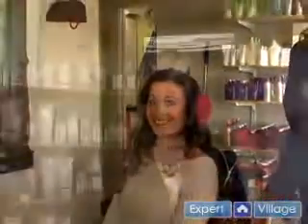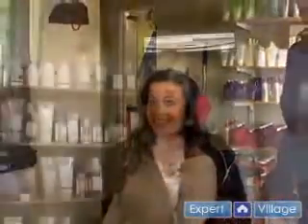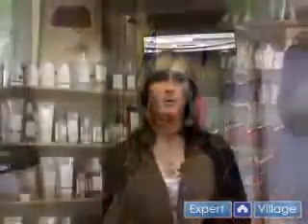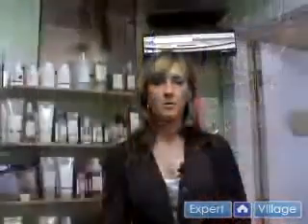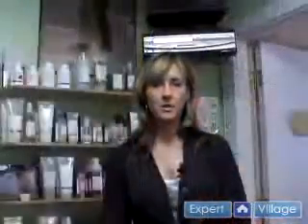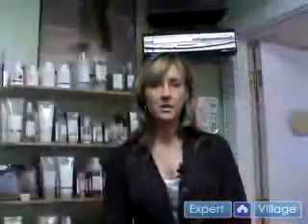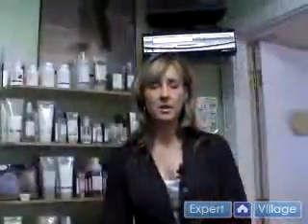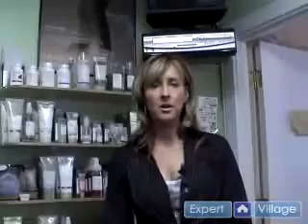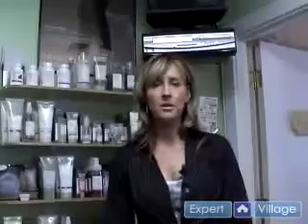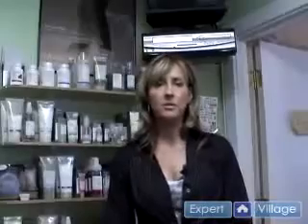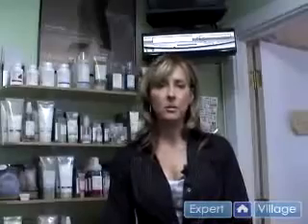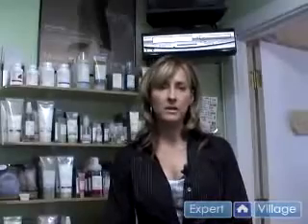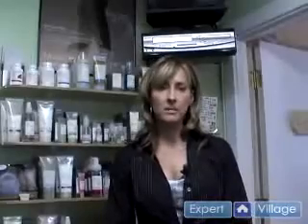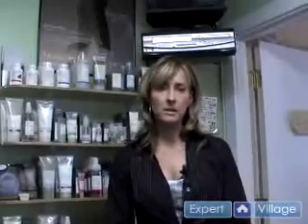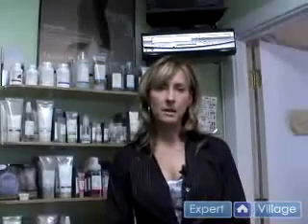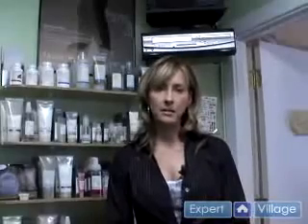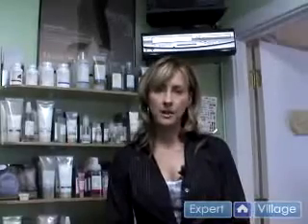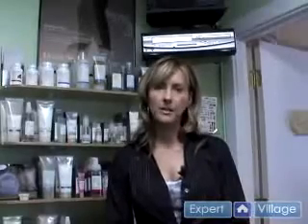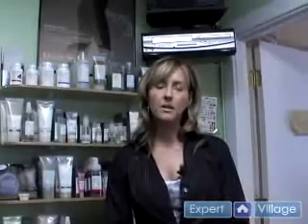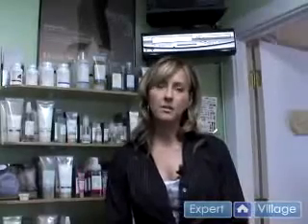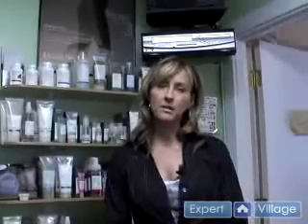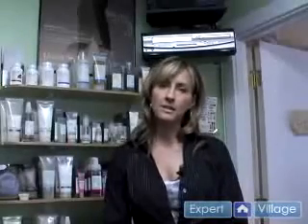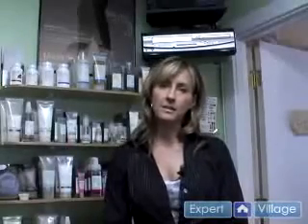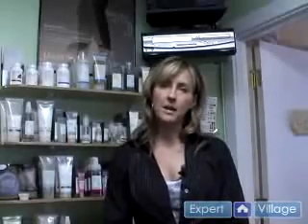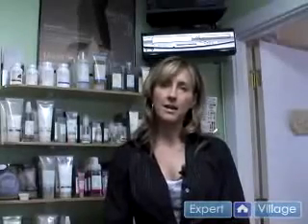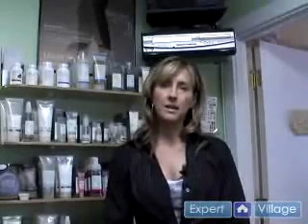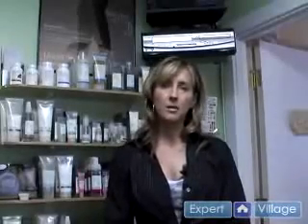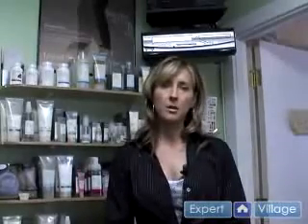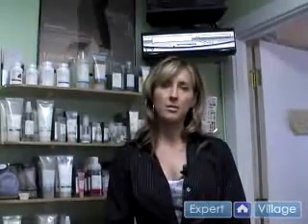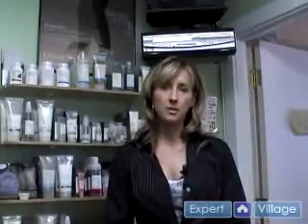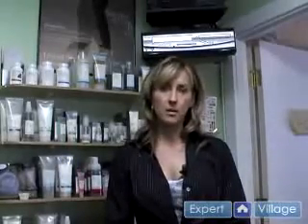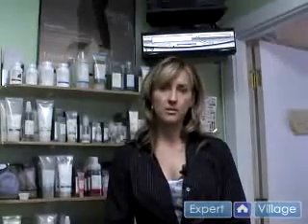For more information on the wedding tips that I gave you today, you can contact us at Kim and Co Salon.